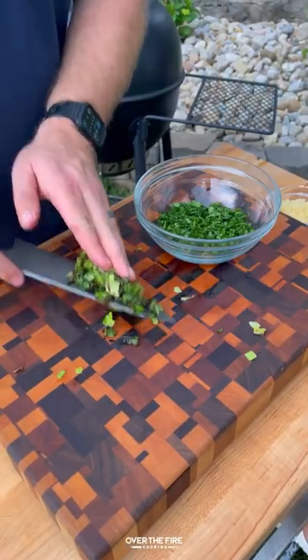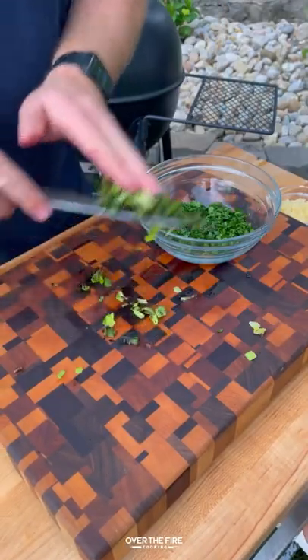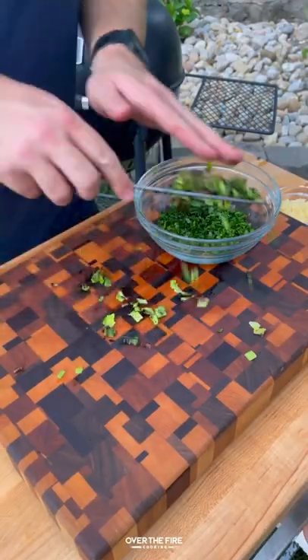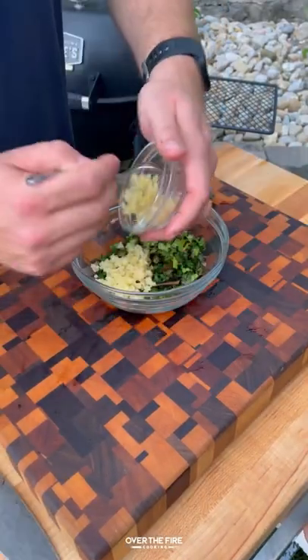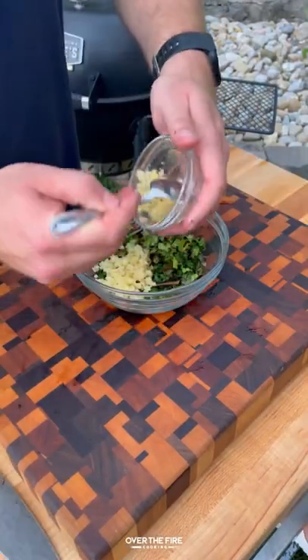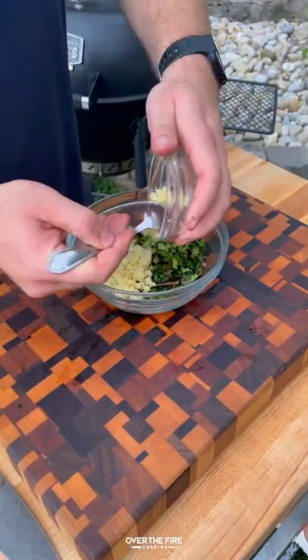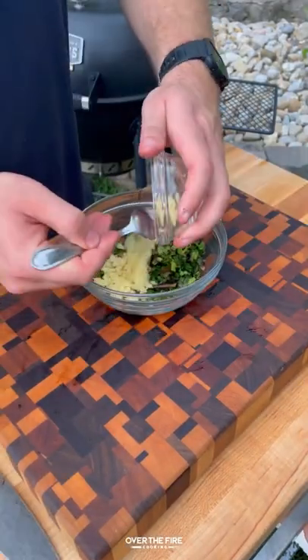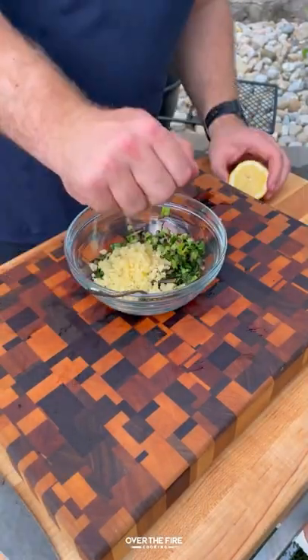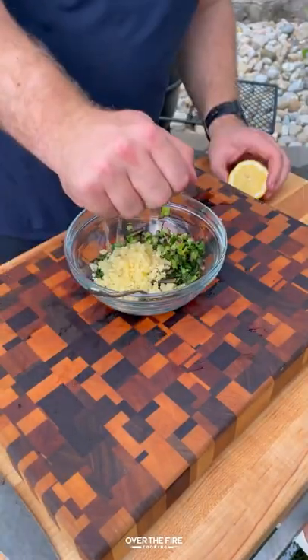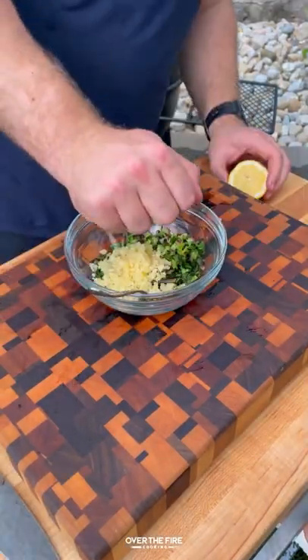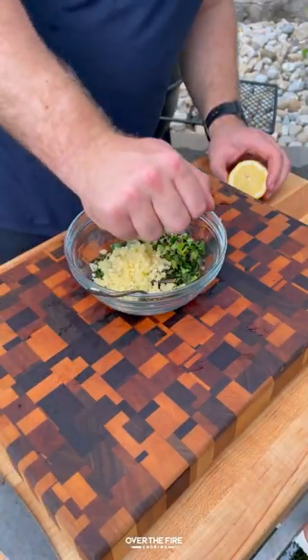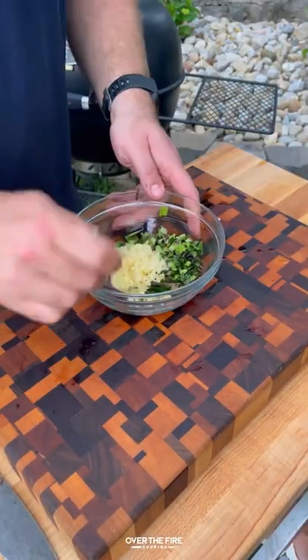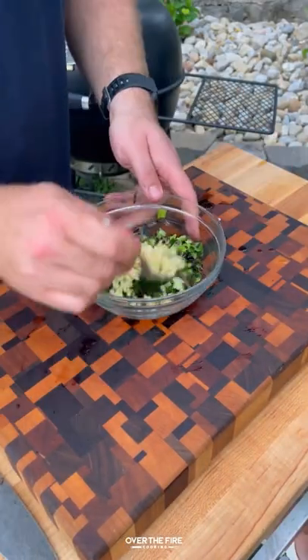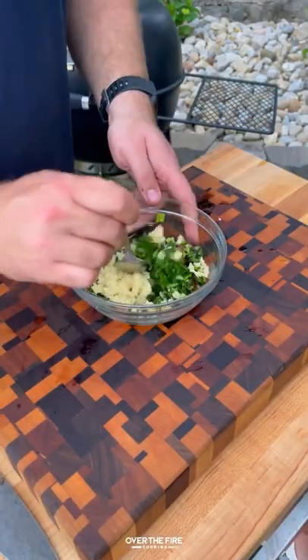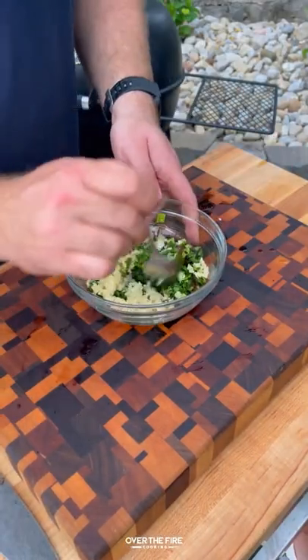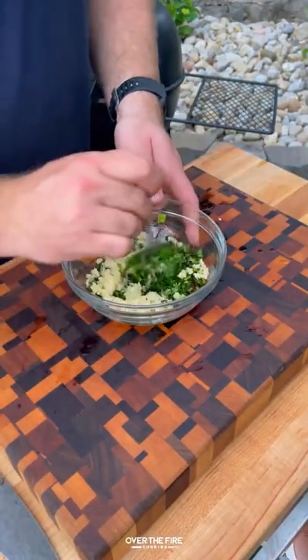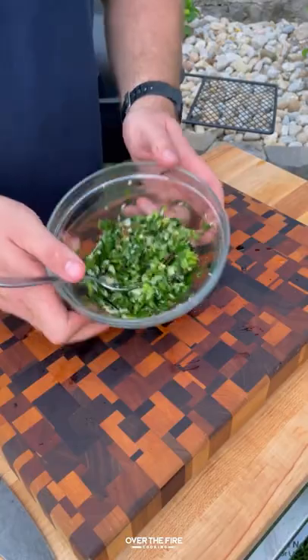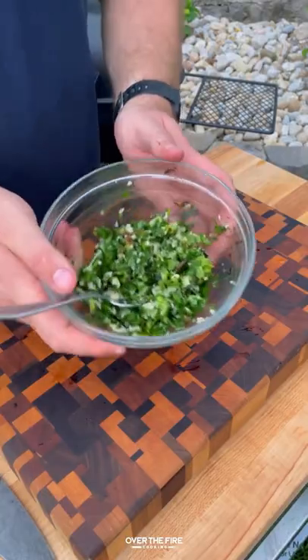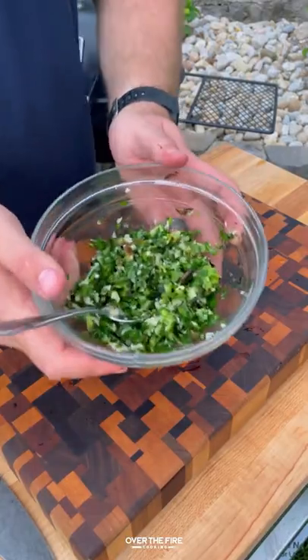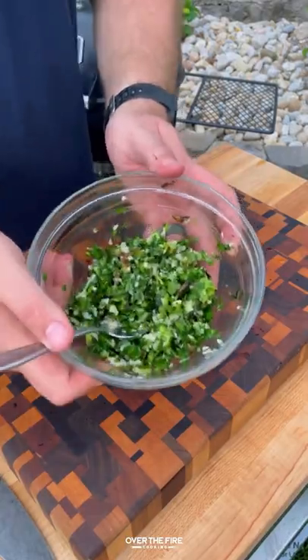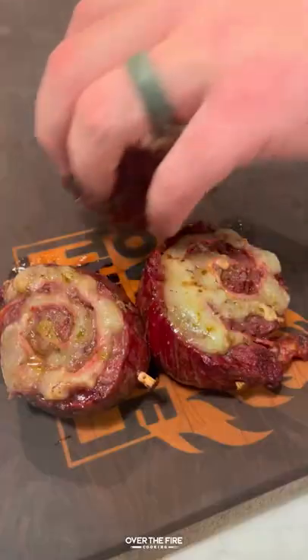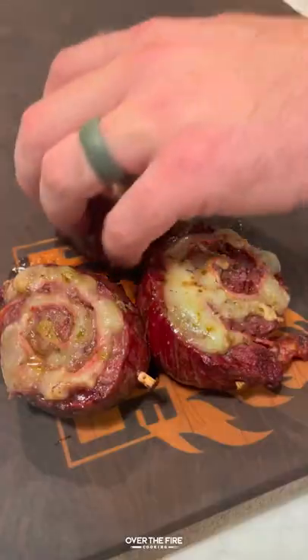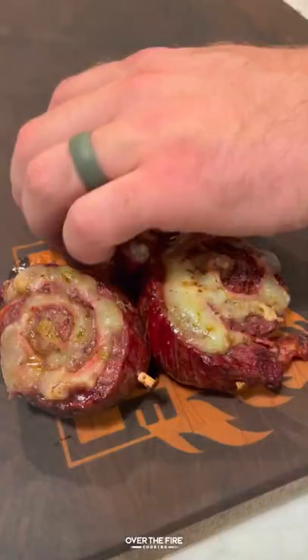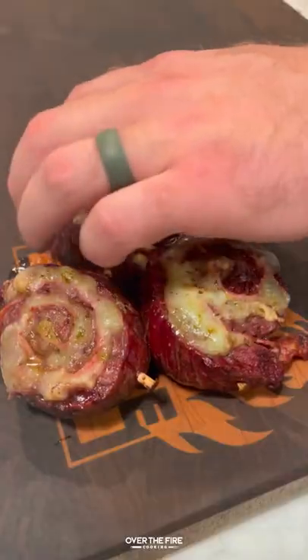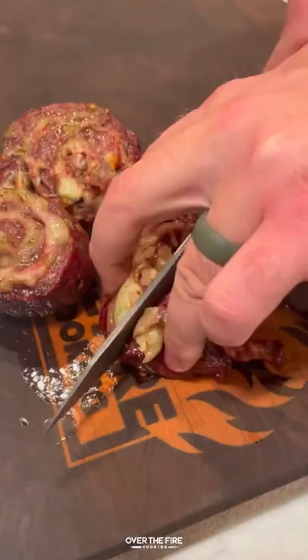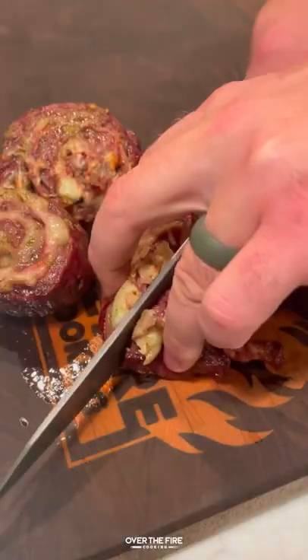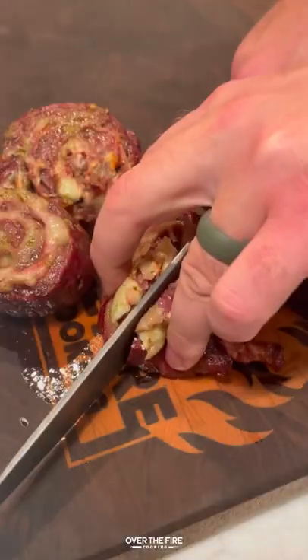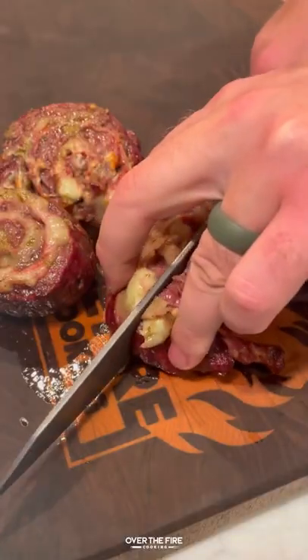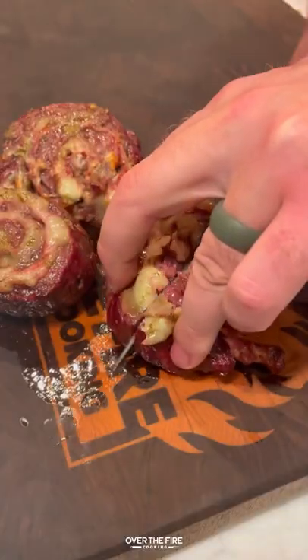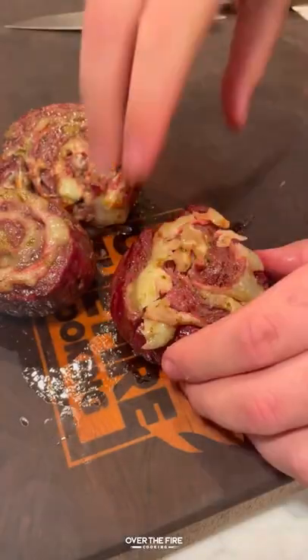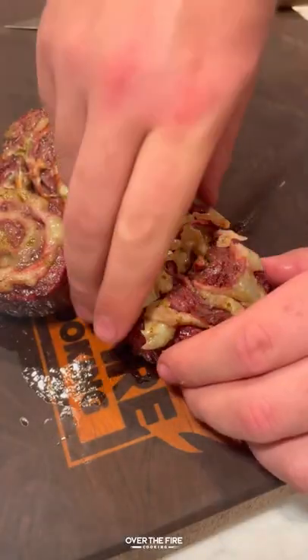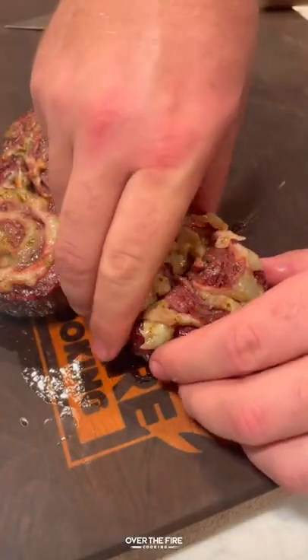Chop up those charred scallions, add it with minced garlic, chopped parsley, and lemon juice to make a charred scallion gremolata.